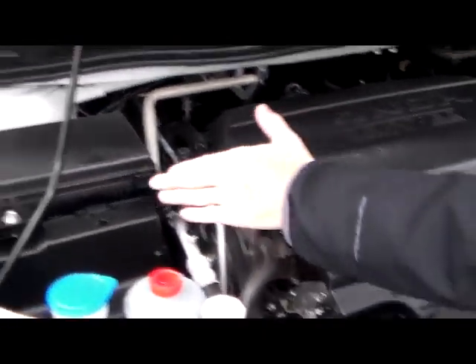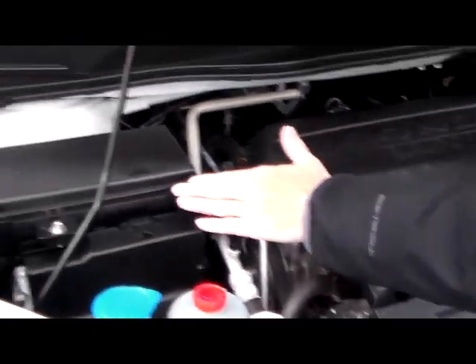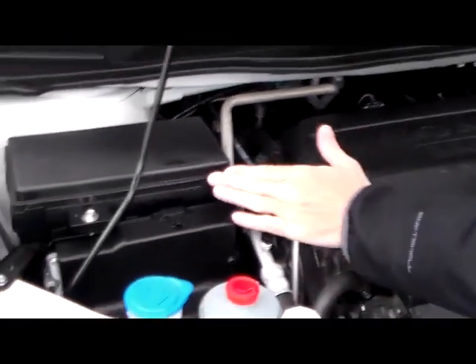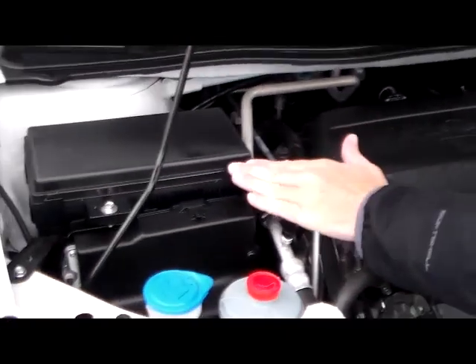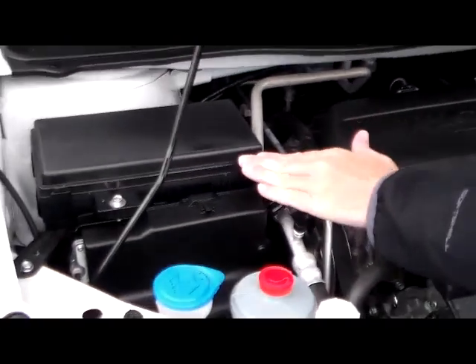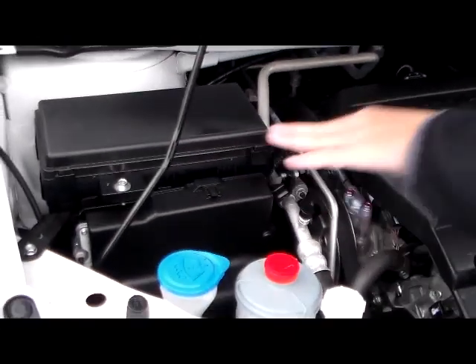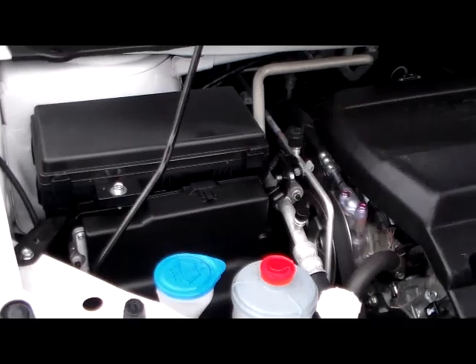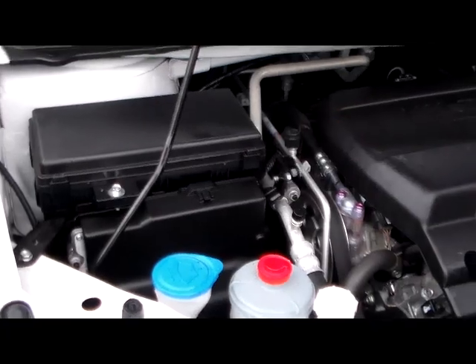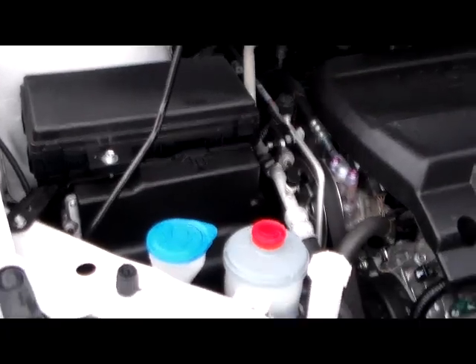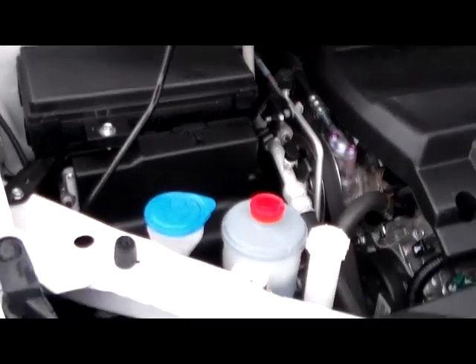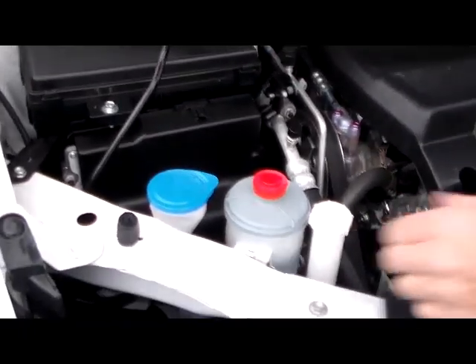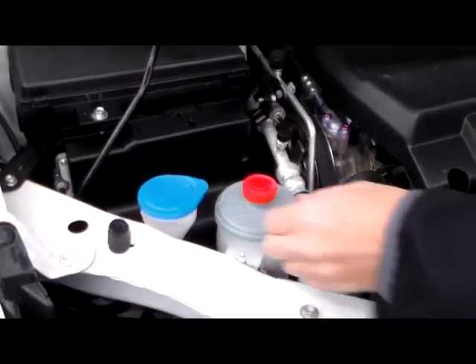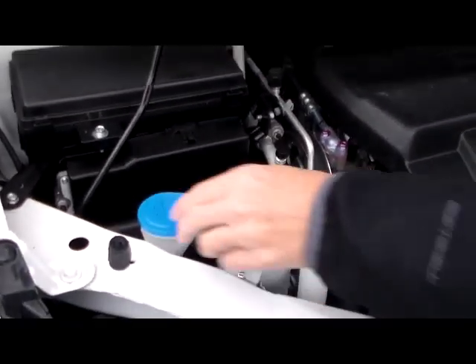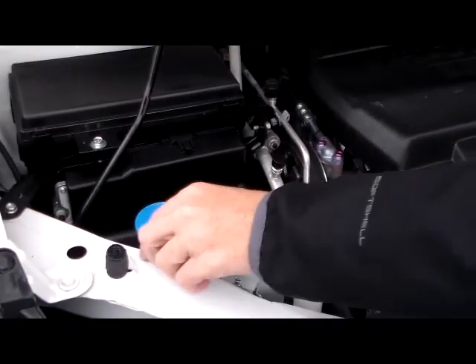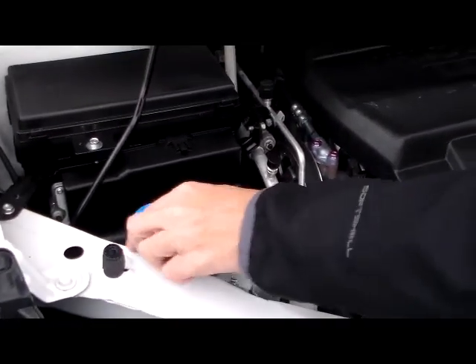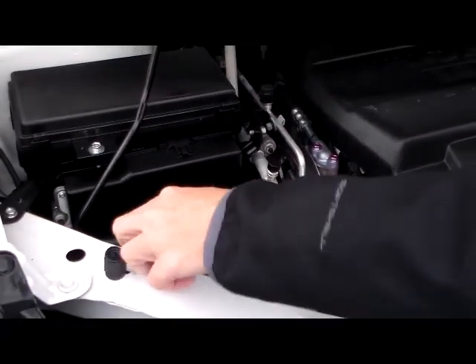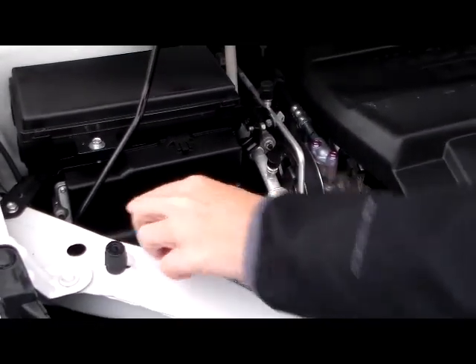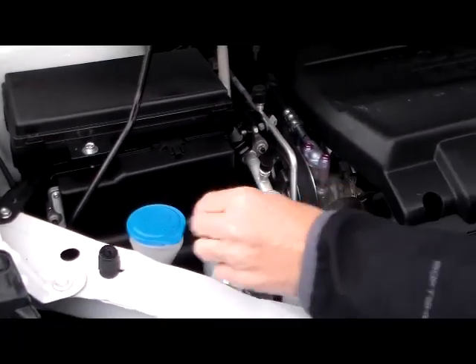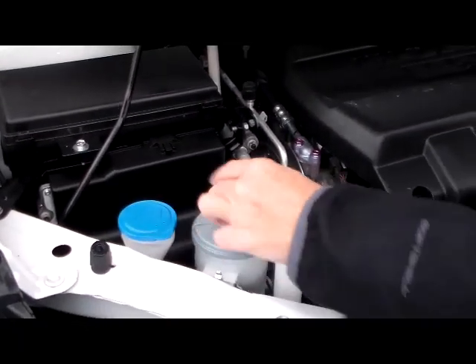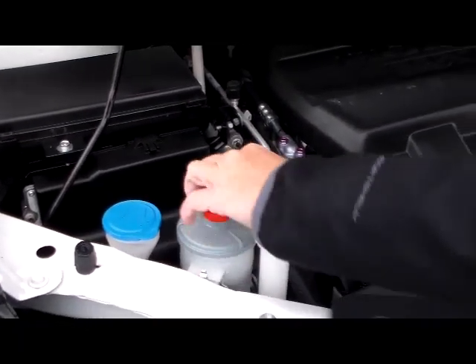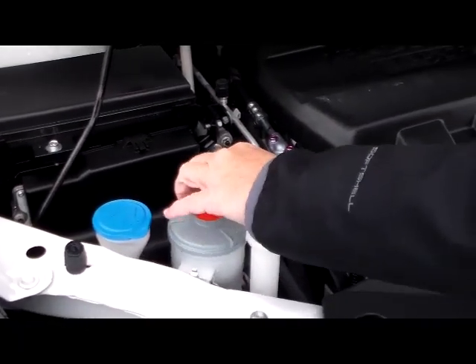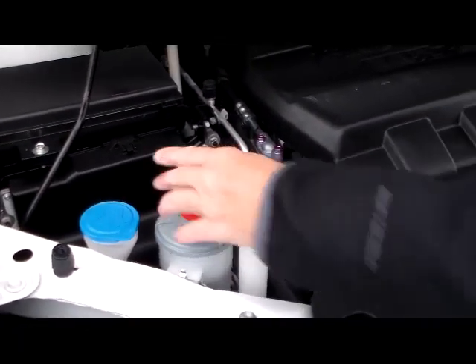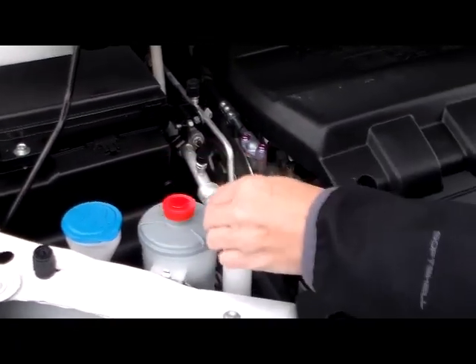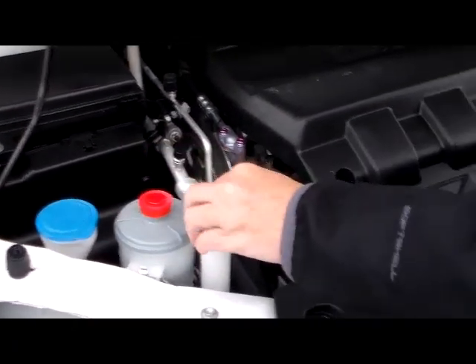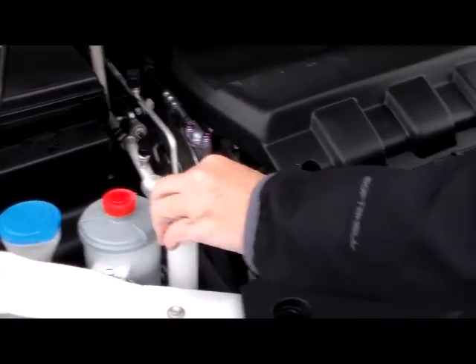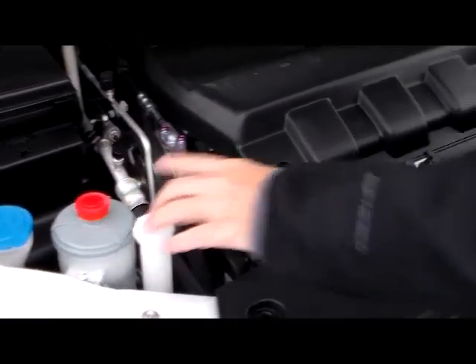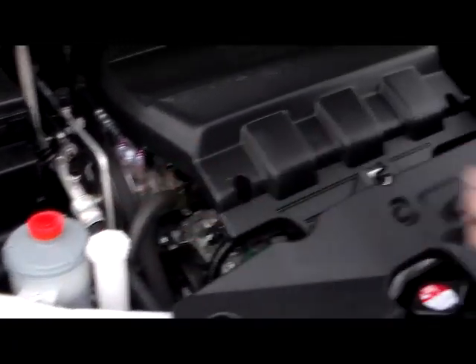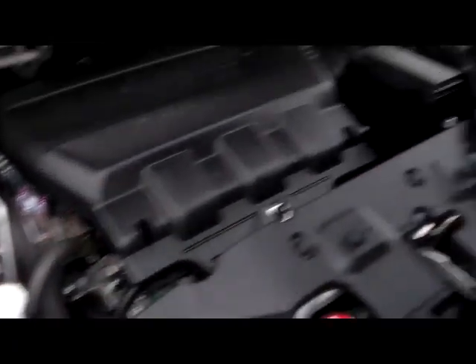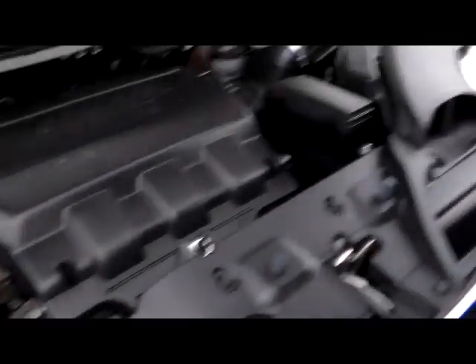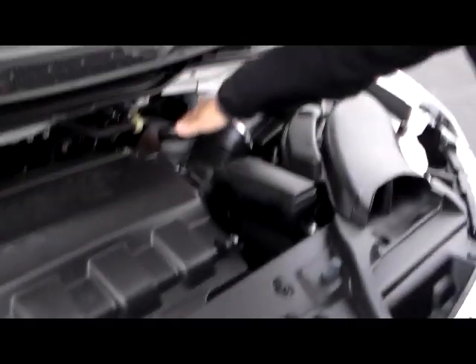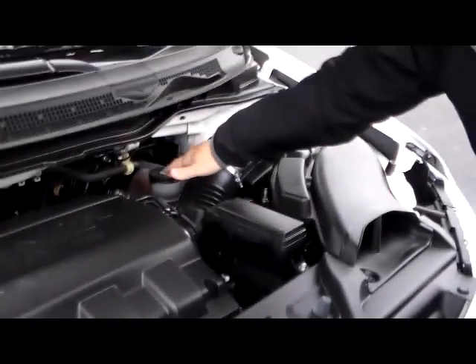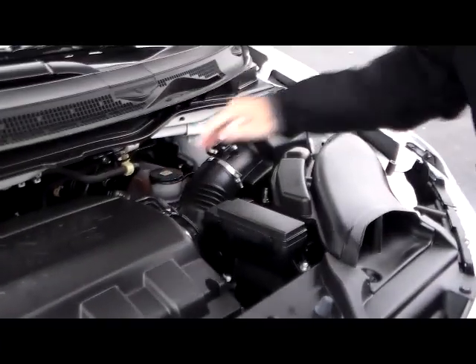You have your conveniently located fuse box, windshield washer fluid reservoir, power steering fluid, engine coolant, and power brakes.